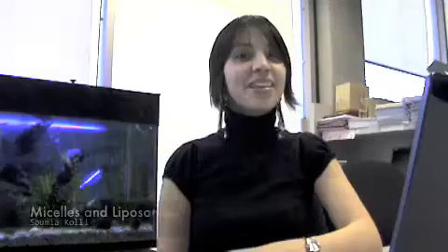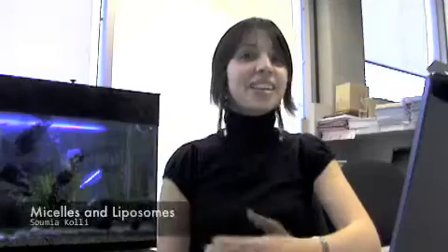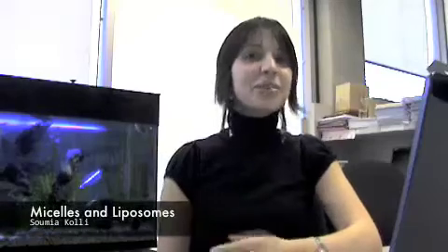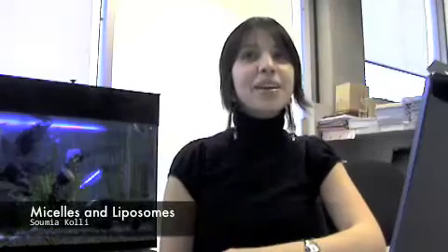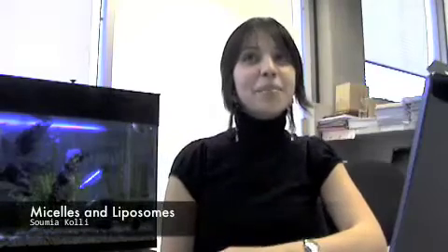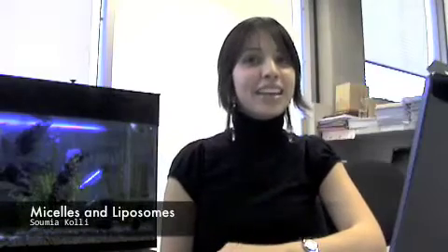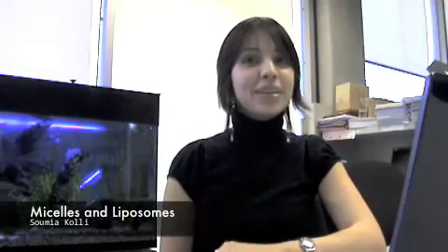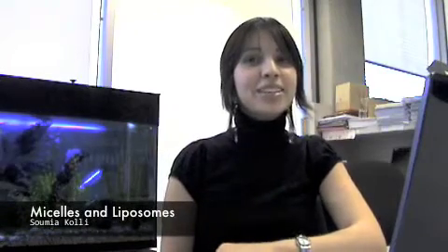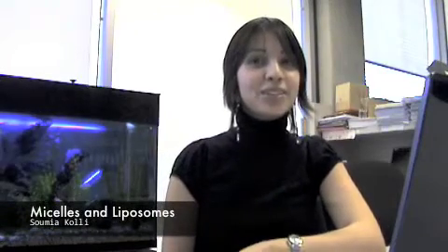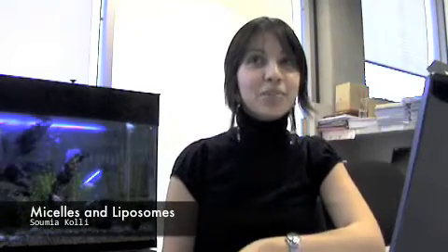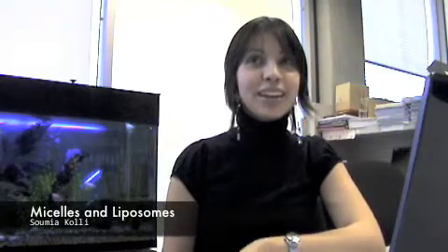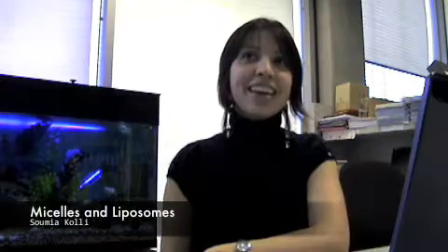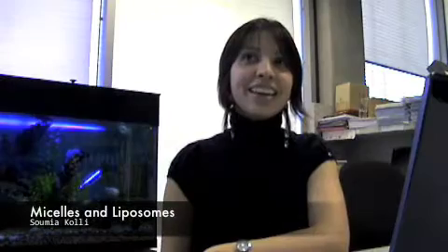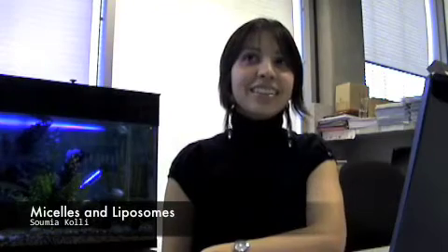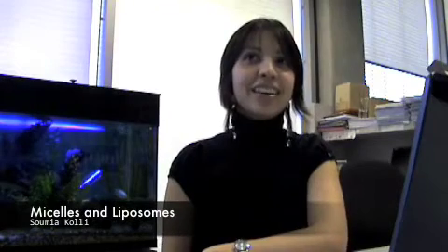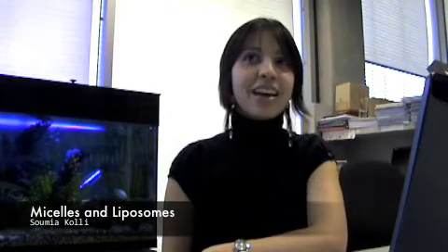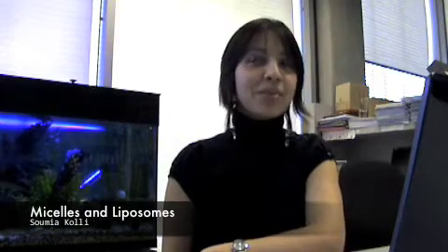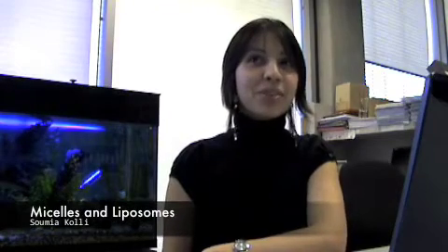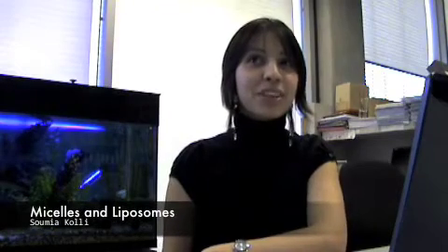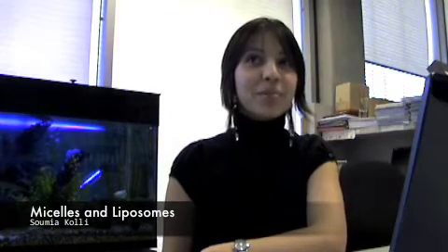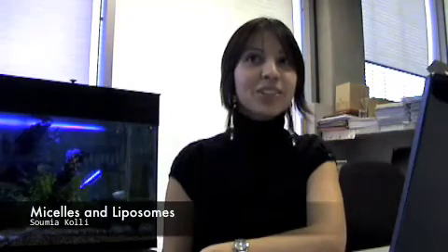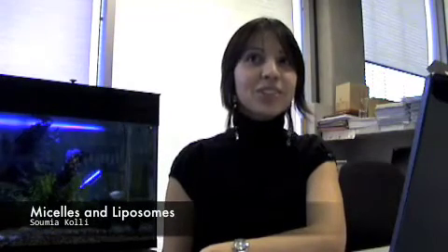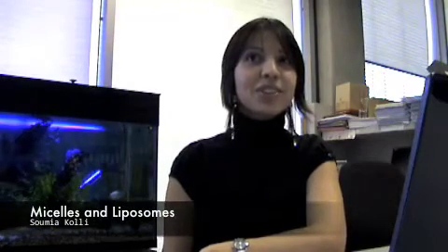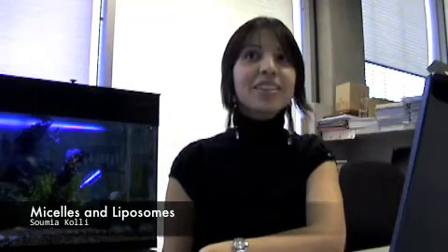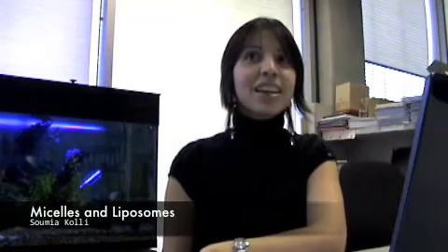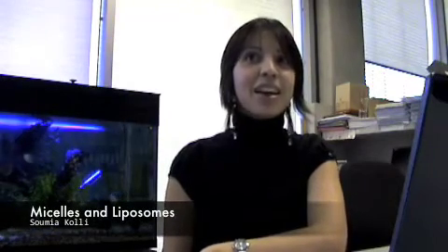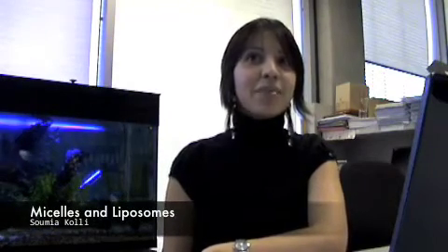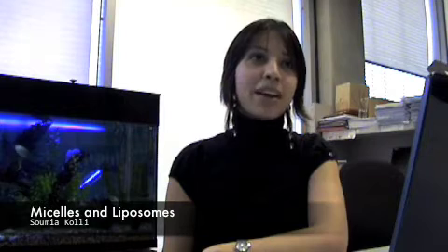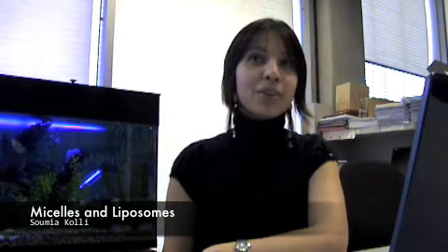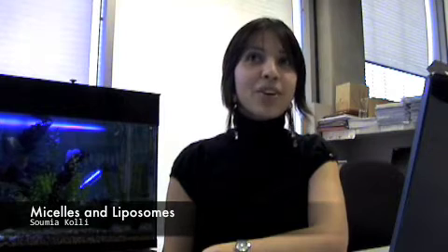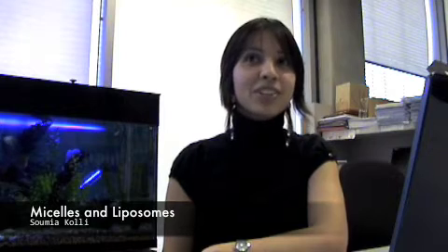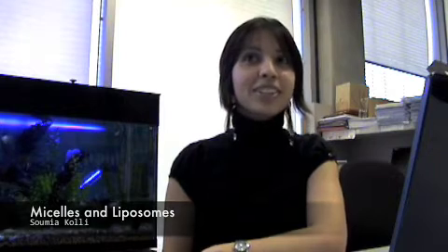Hello, my name is Soumya and I am a third year PhD student at Imperial College London.